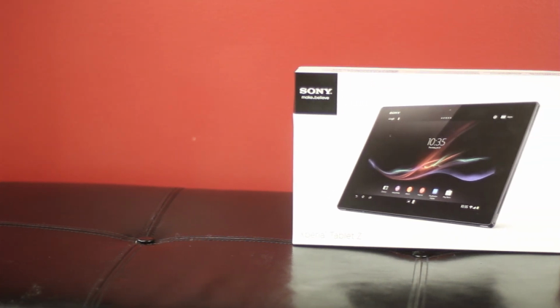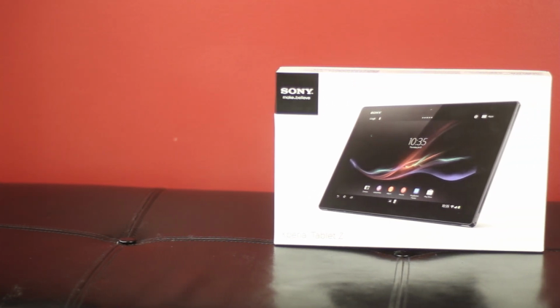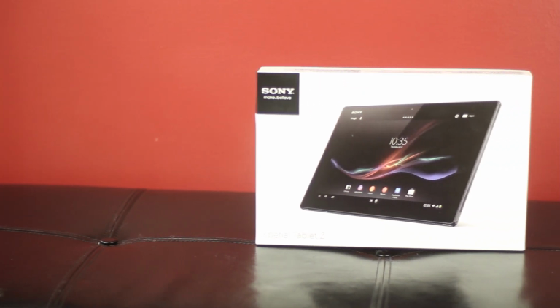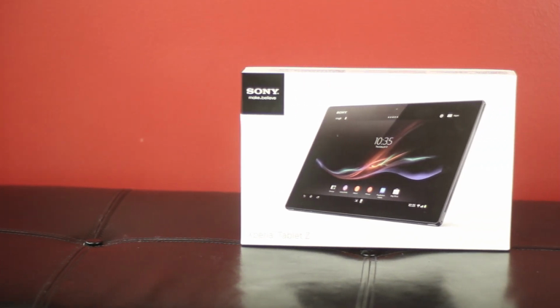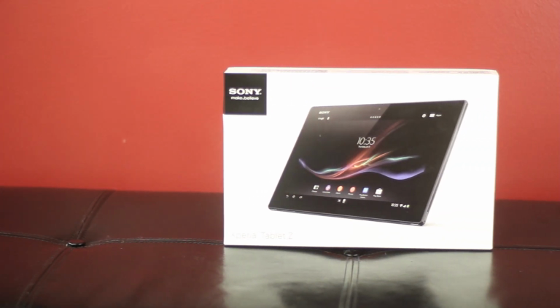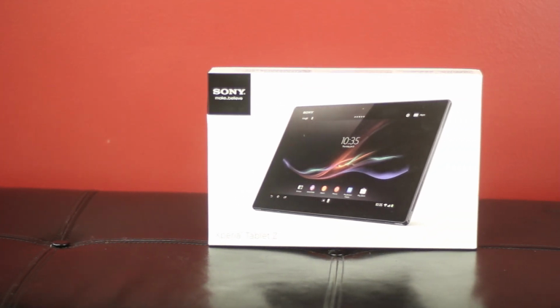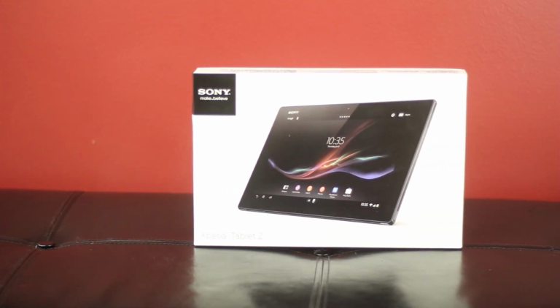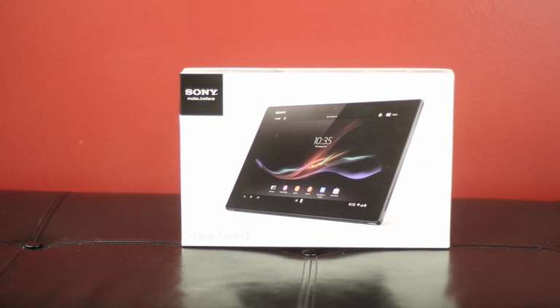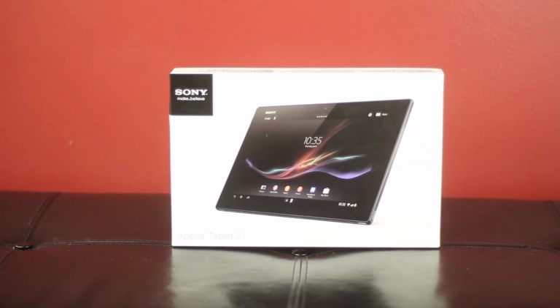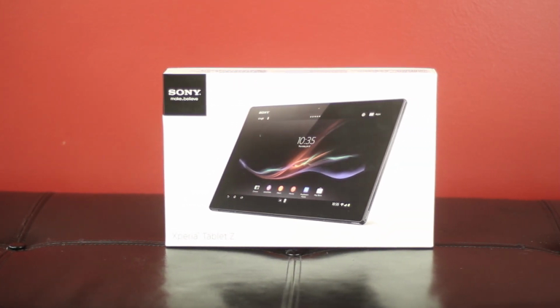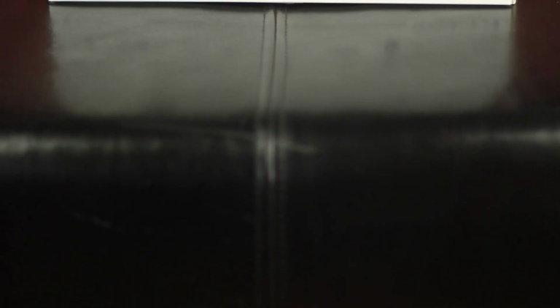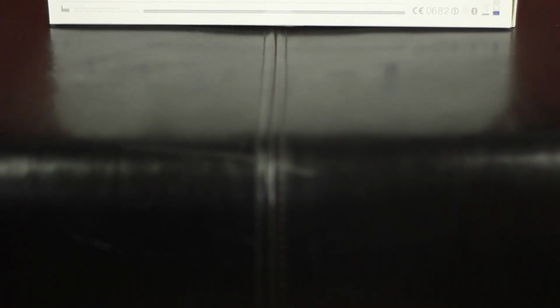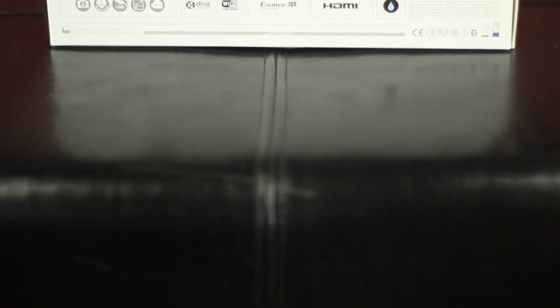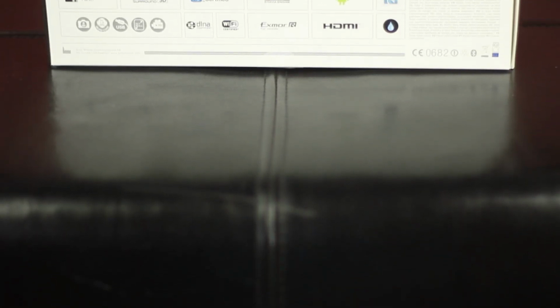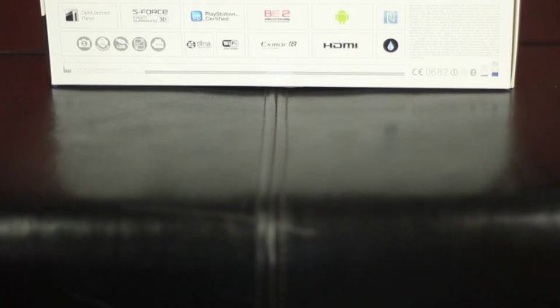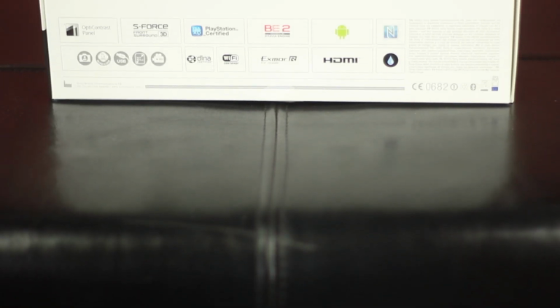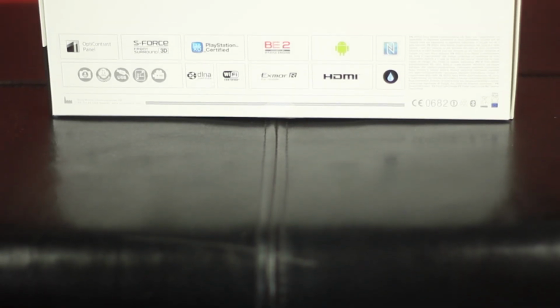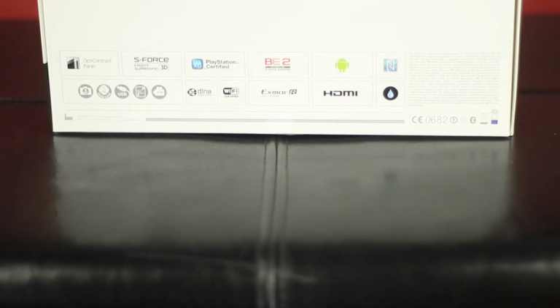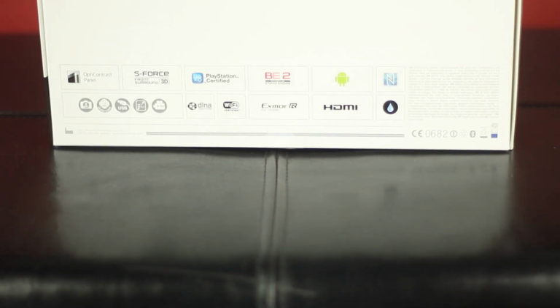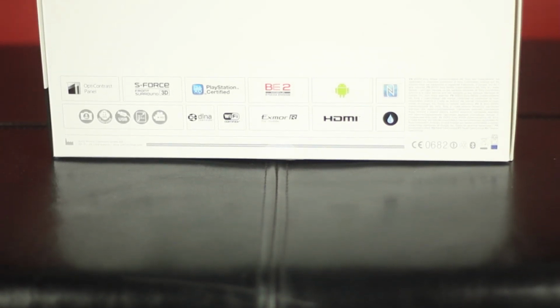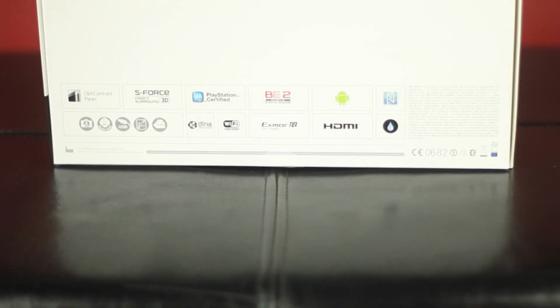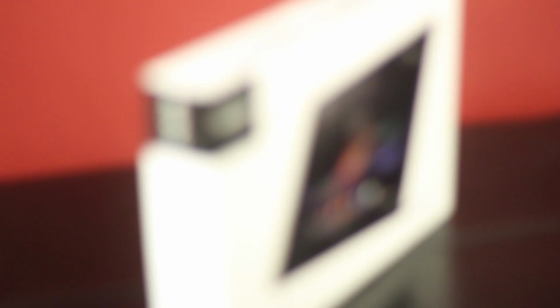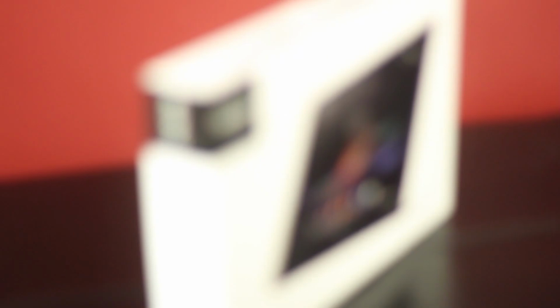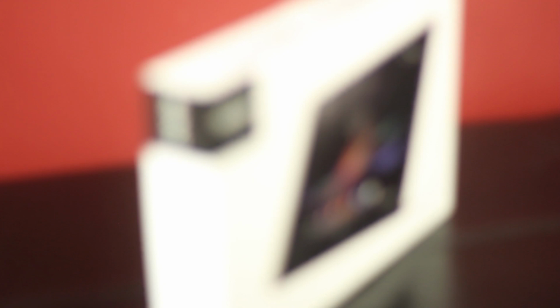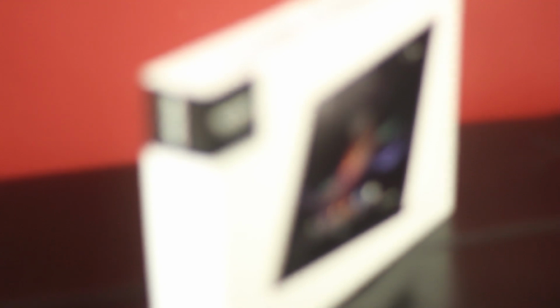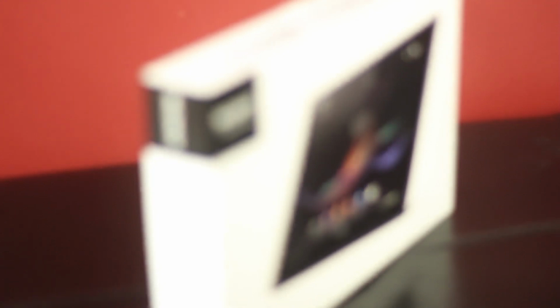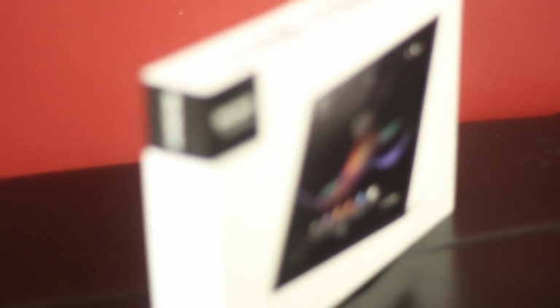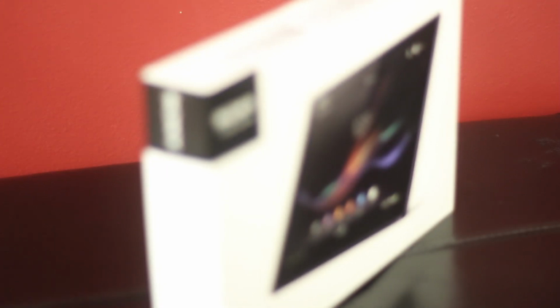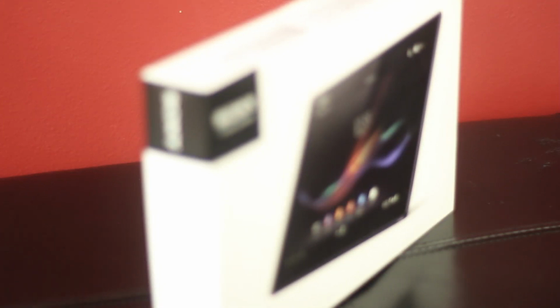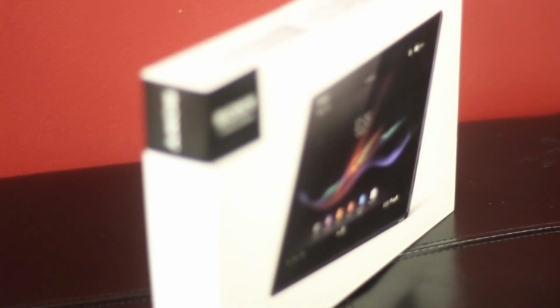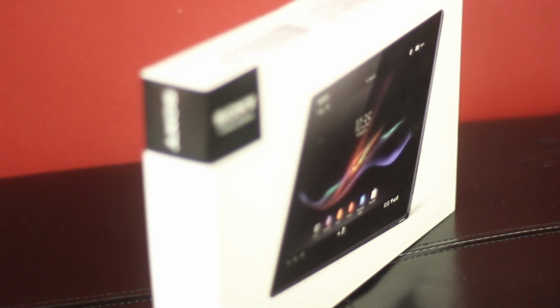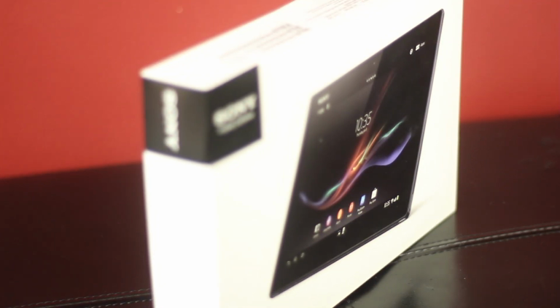Yes, that's right — the world's thinnest 10-inch tablet, and maybe even, dare I say it, the world's sexiest tablet.